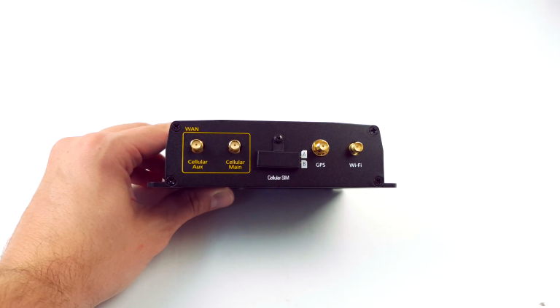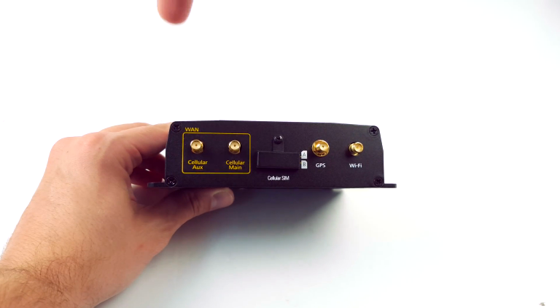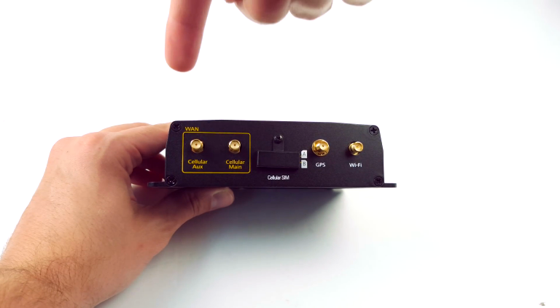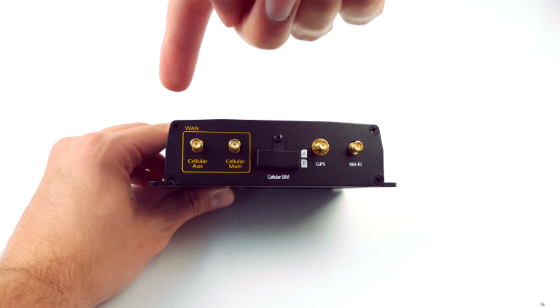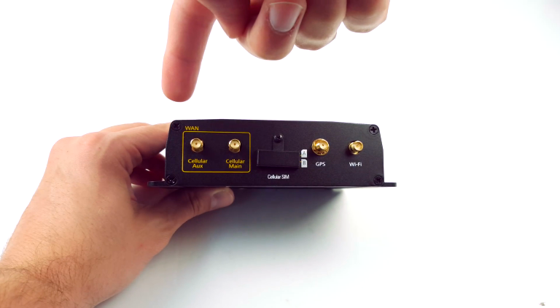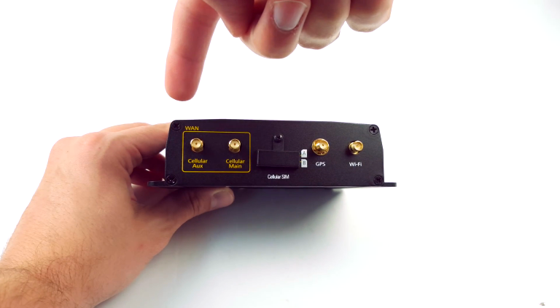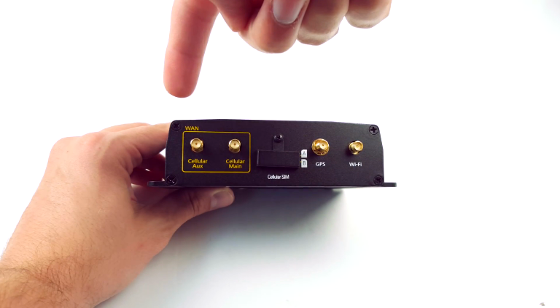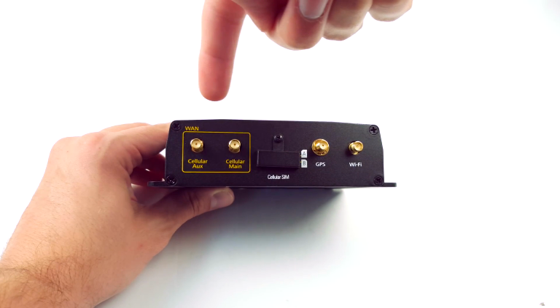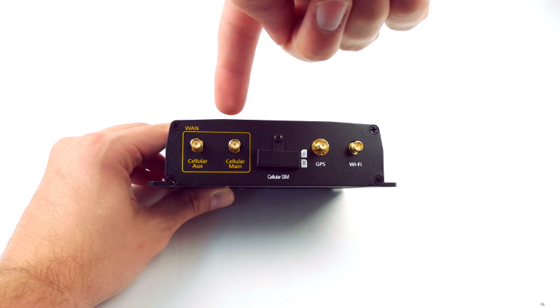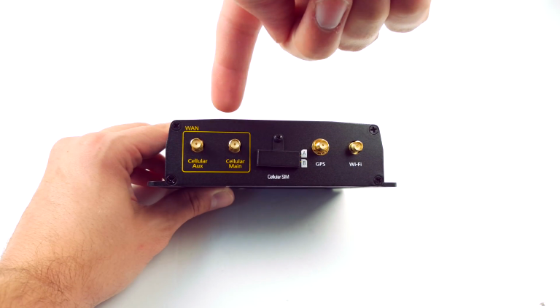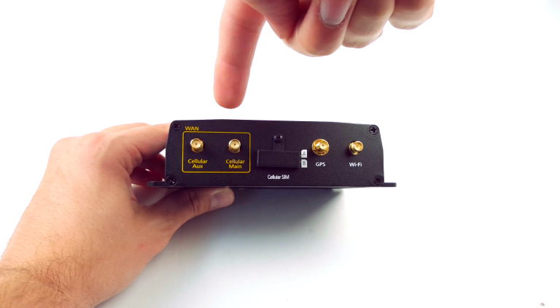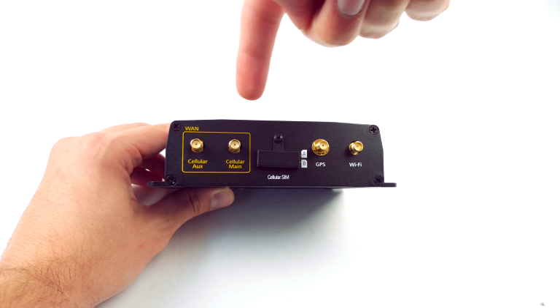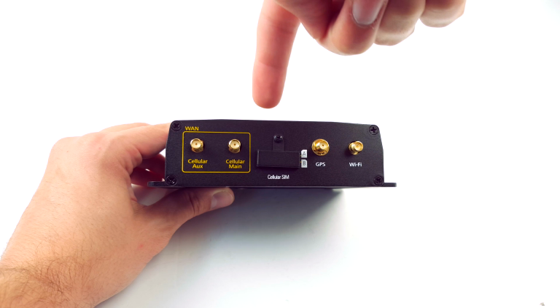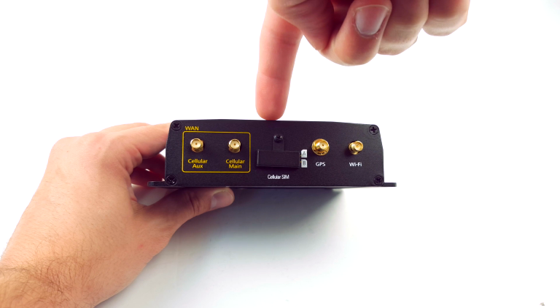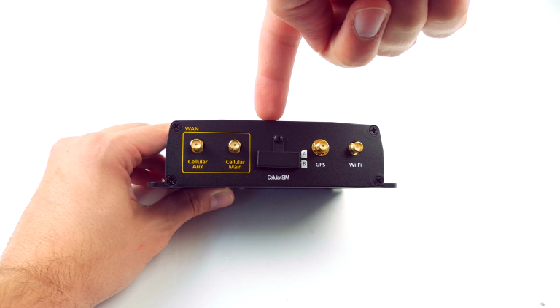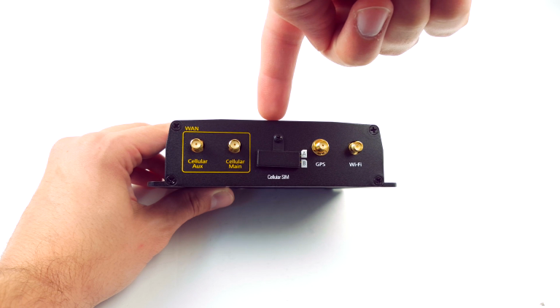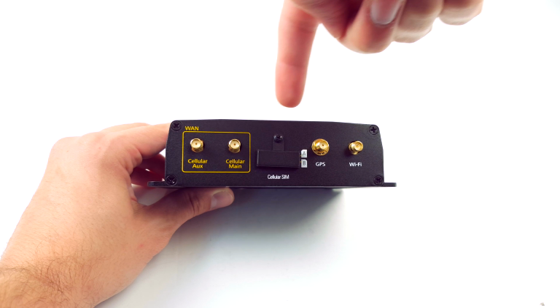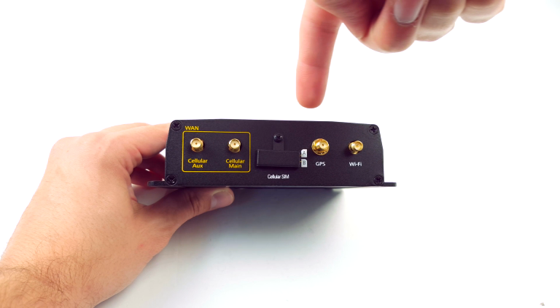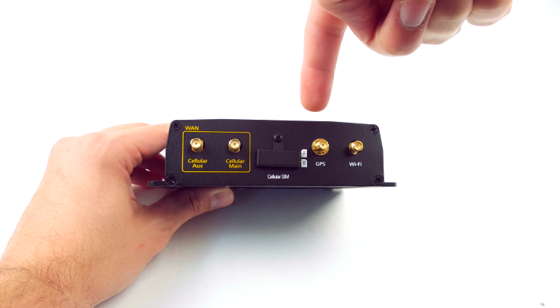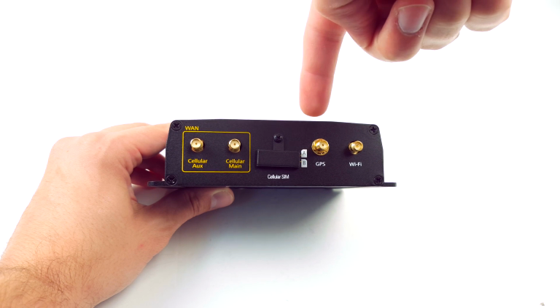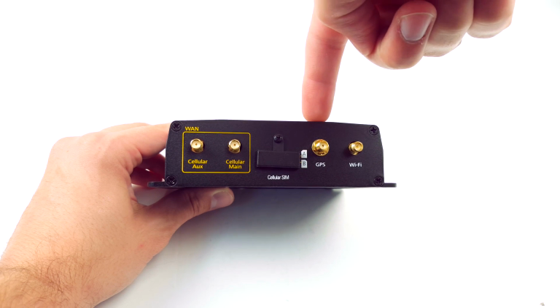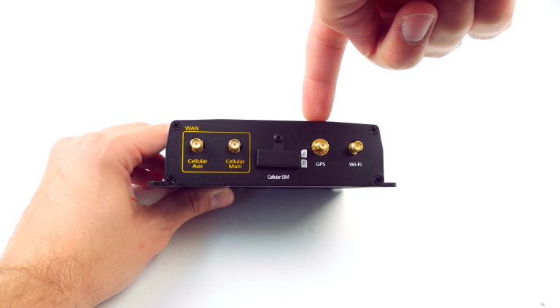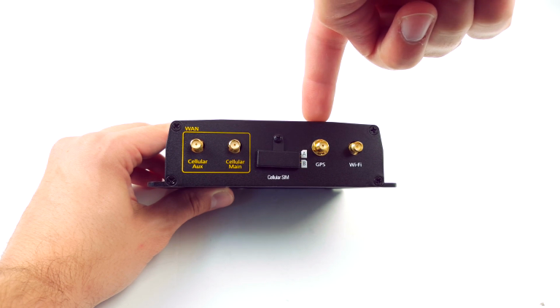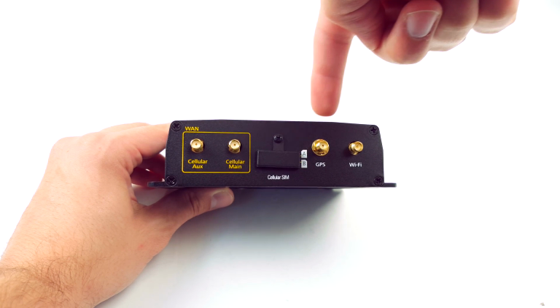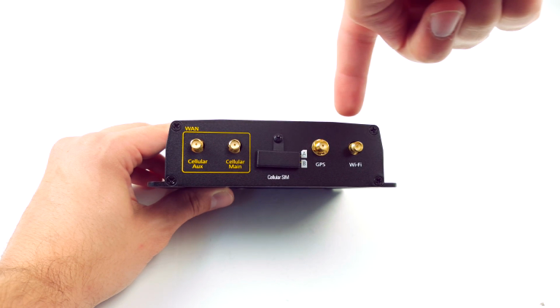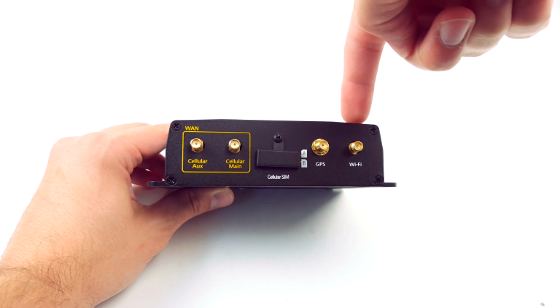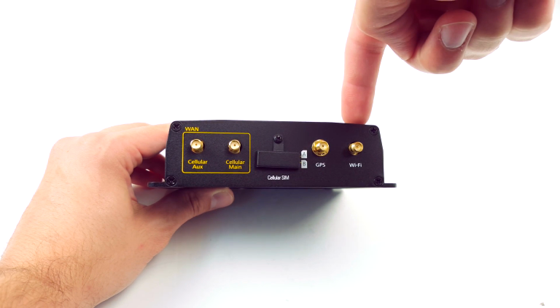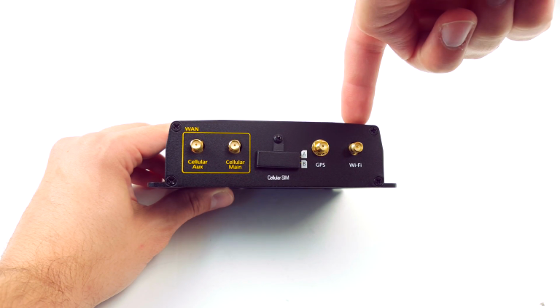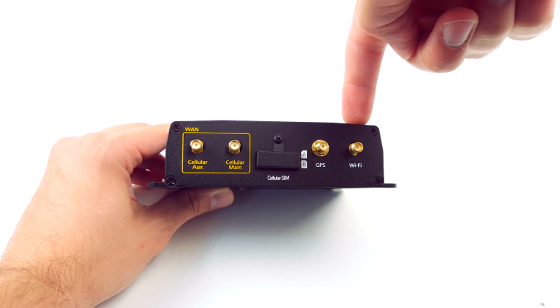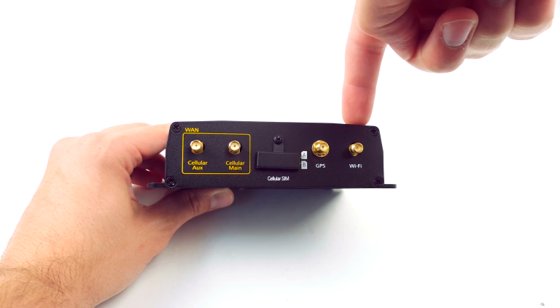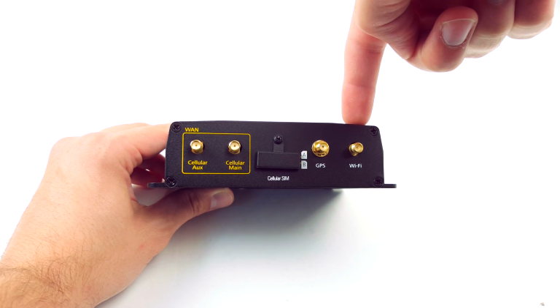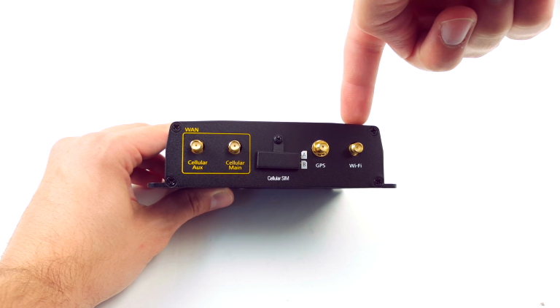On the back there are two cellular antenna ports, the SIM slot, GPS, and Wi-Fi.